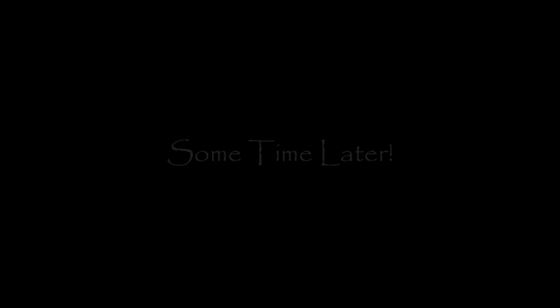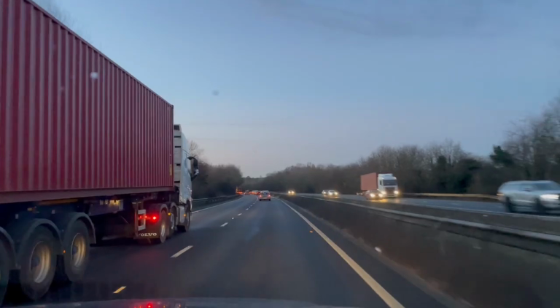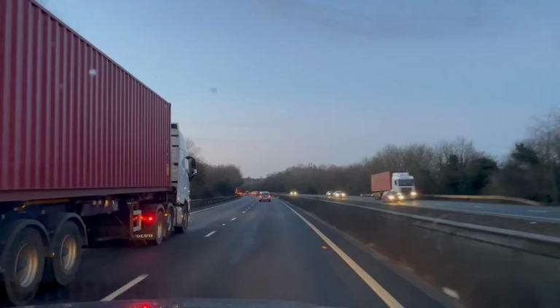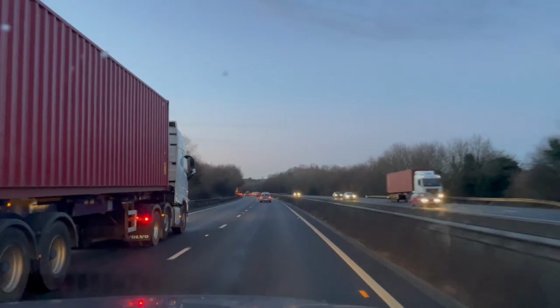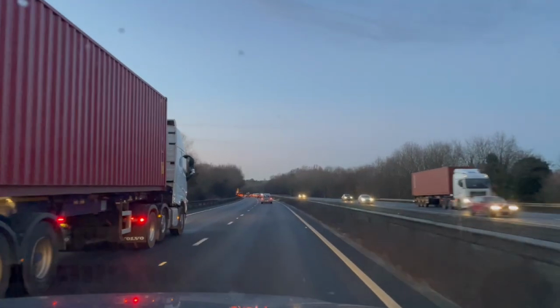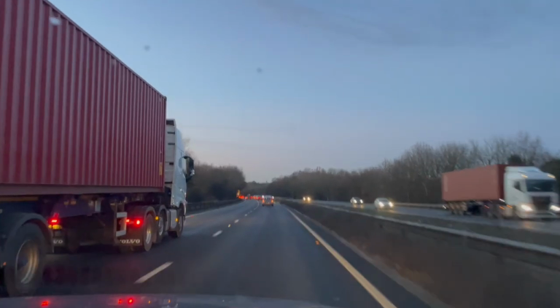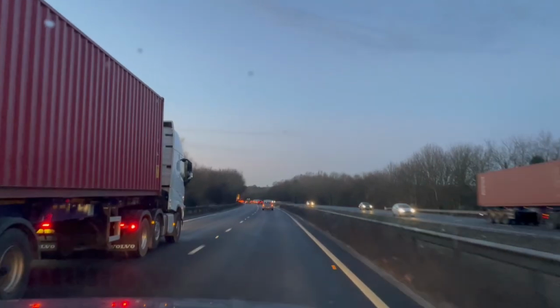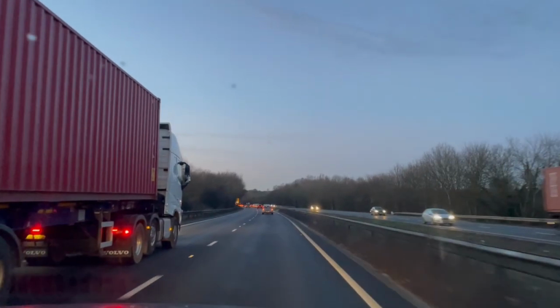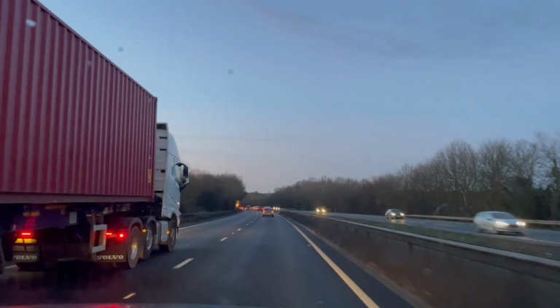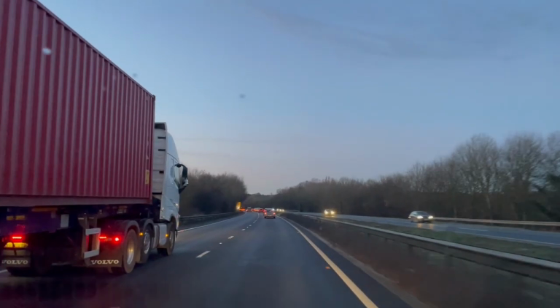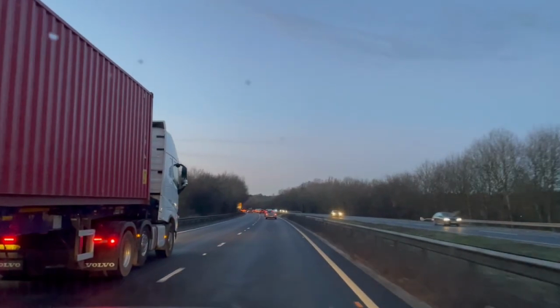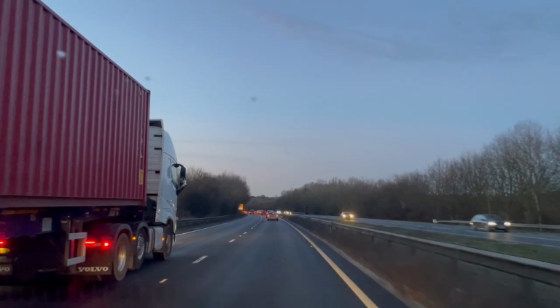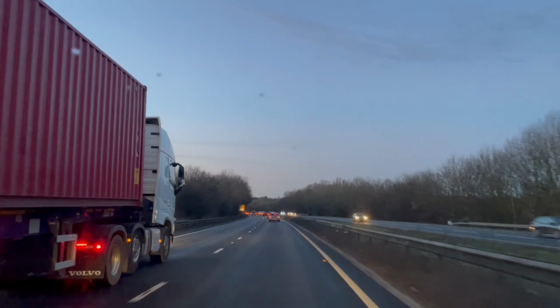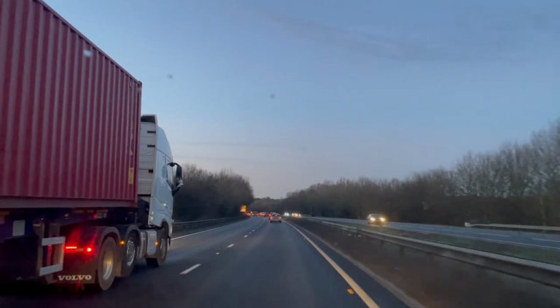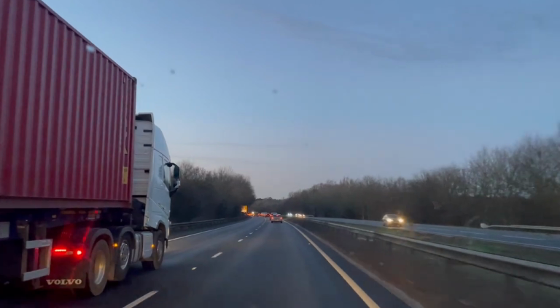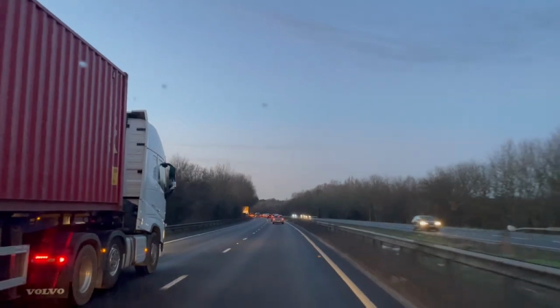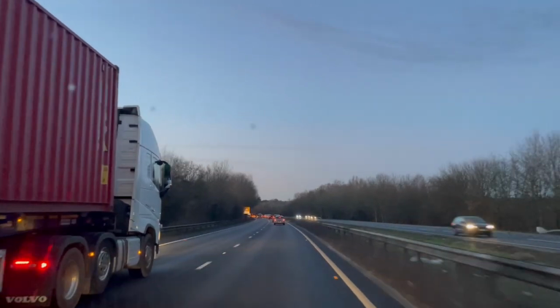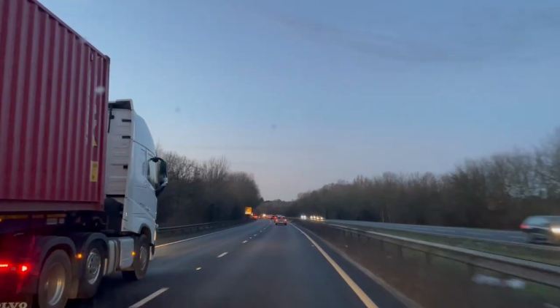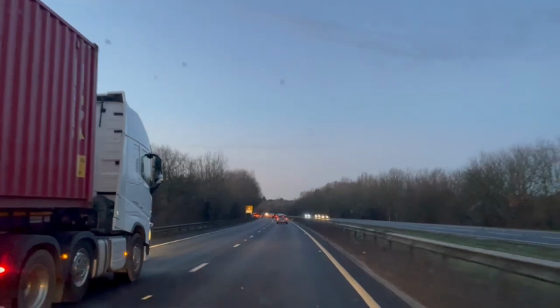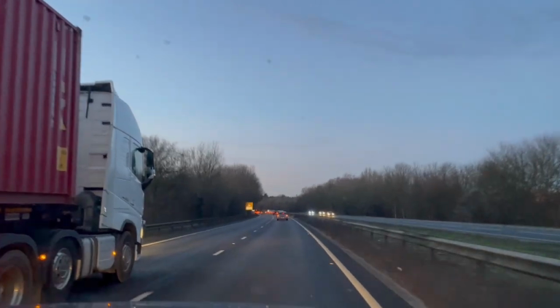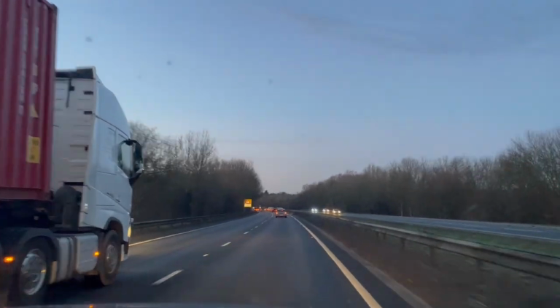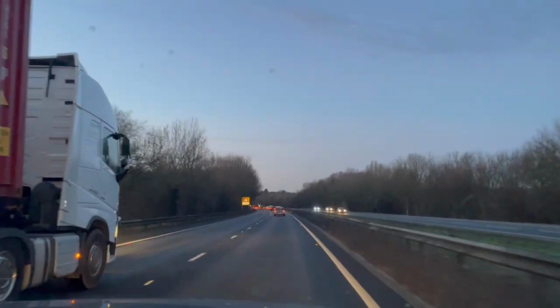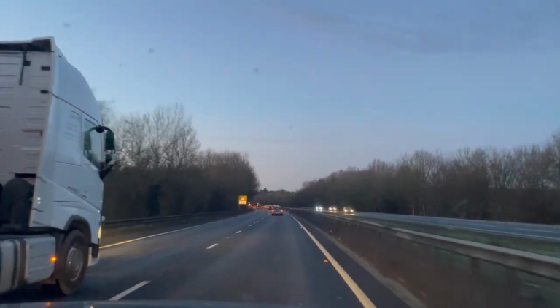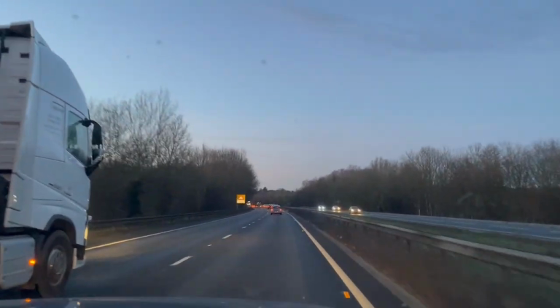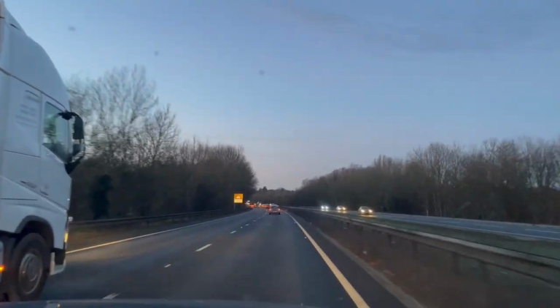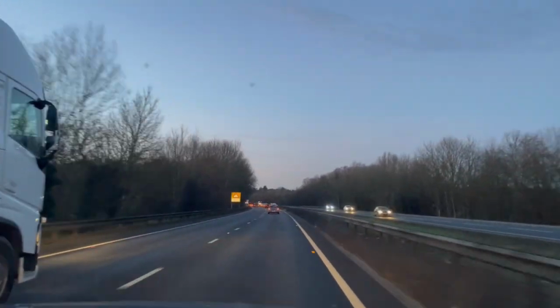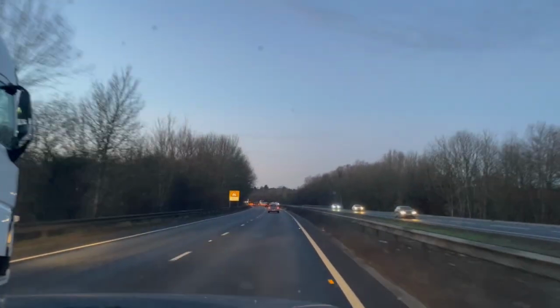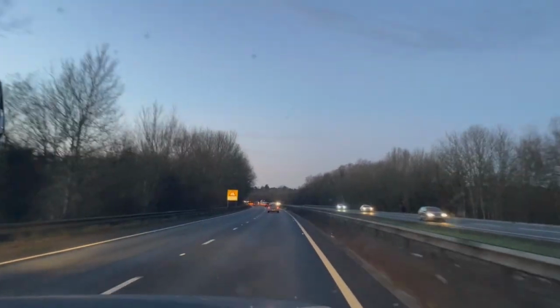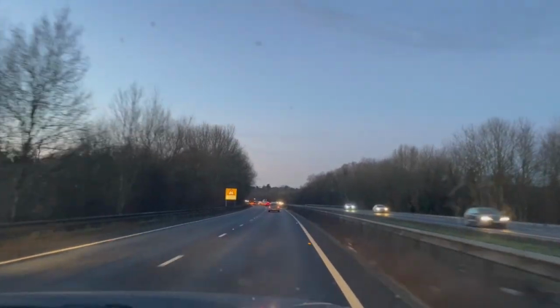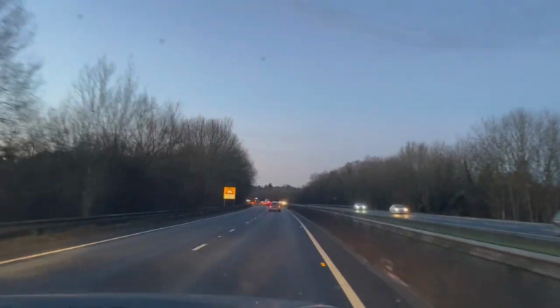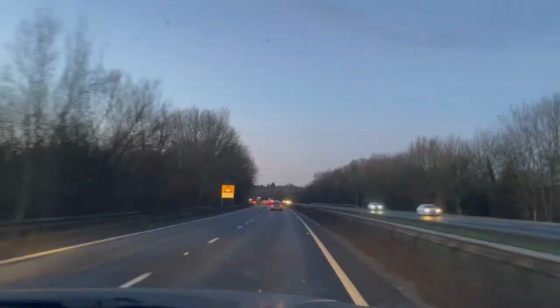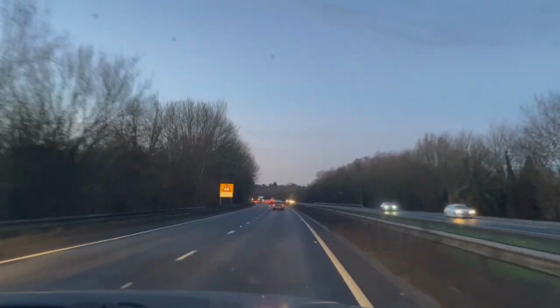As you can see down the right, it's clearing out nicely. I'm now heading home after work and I'll soon be setting up the gear.